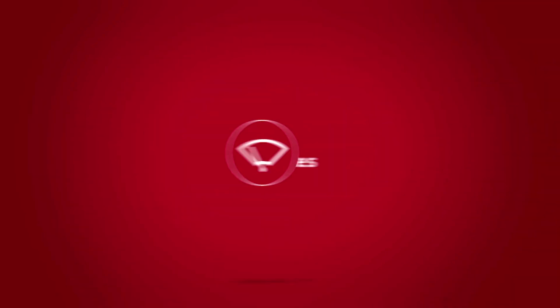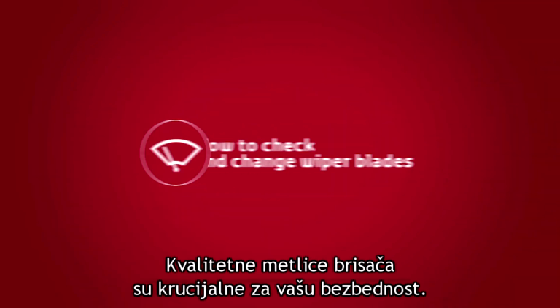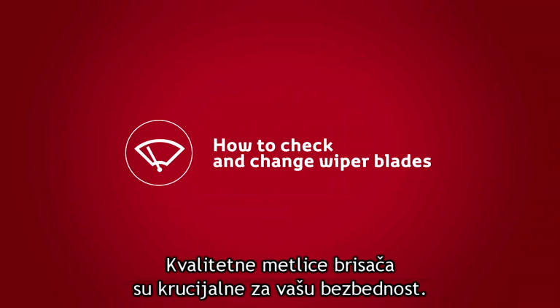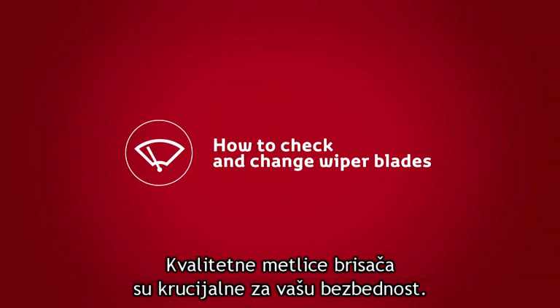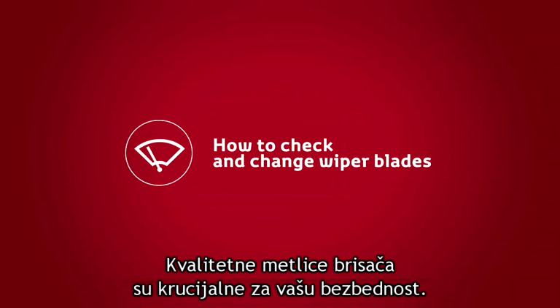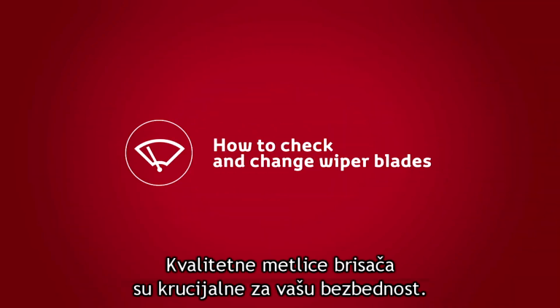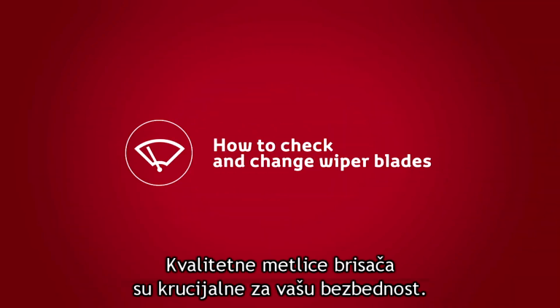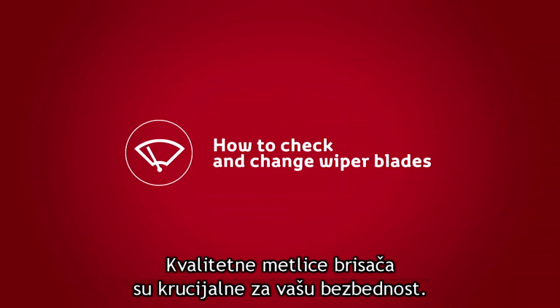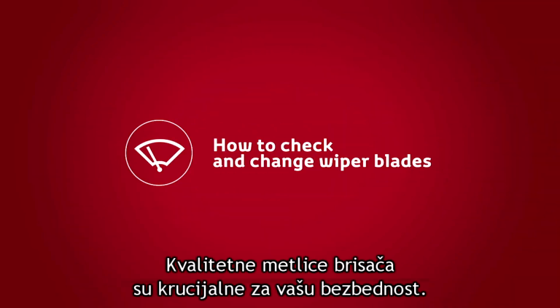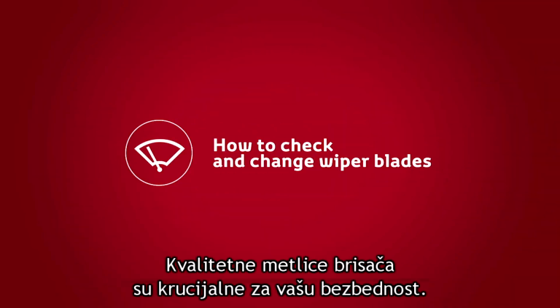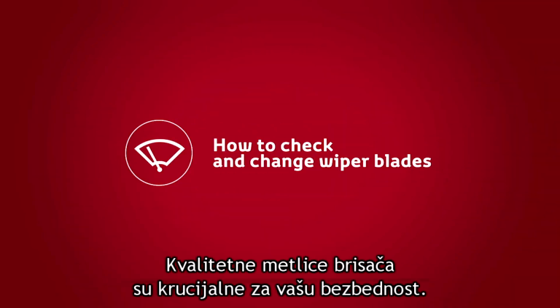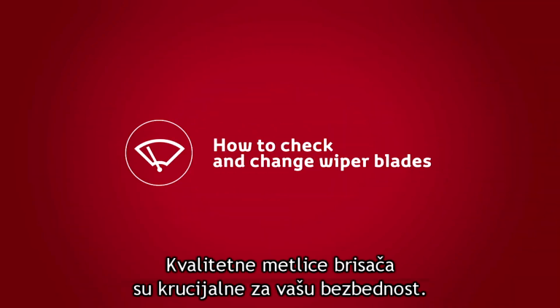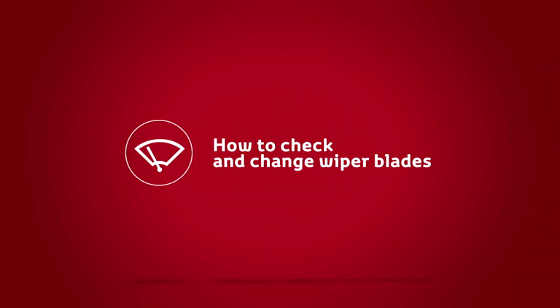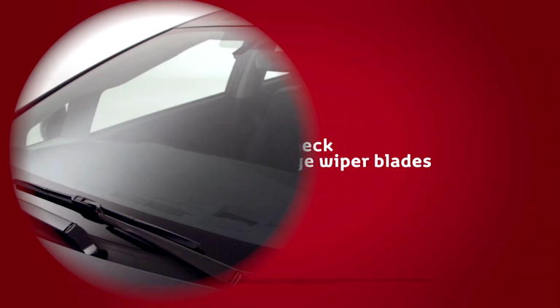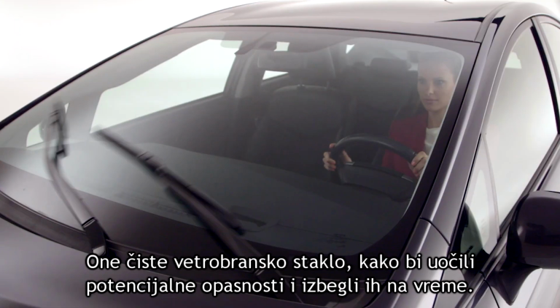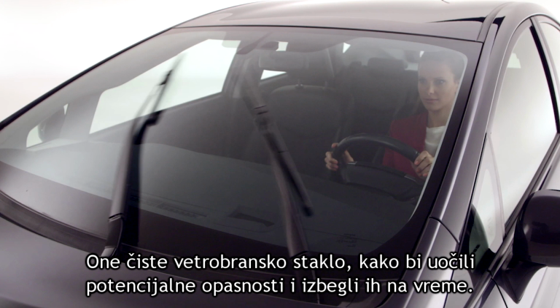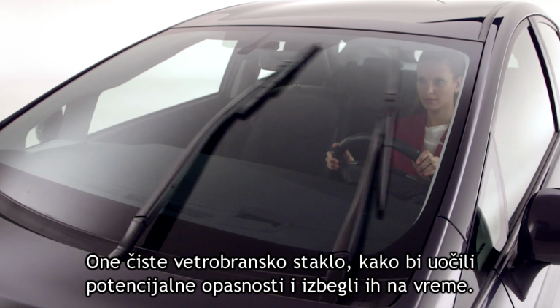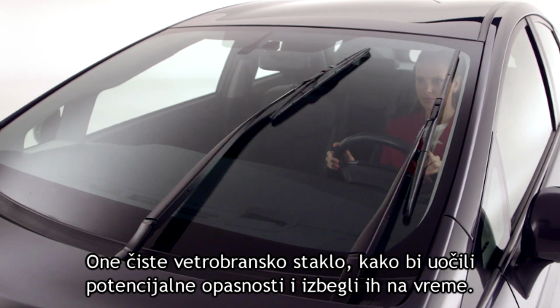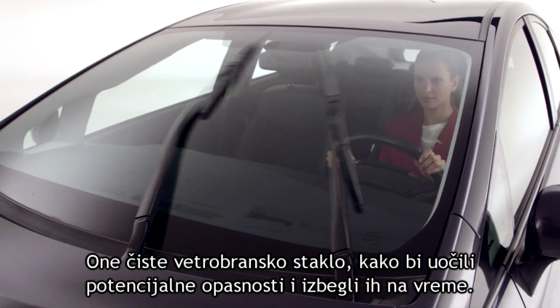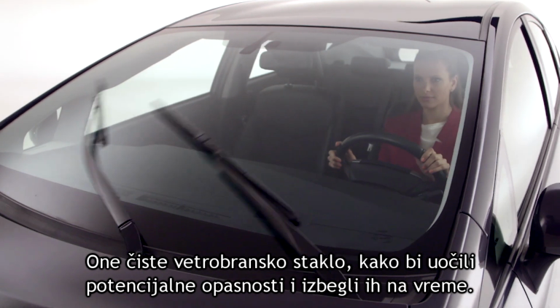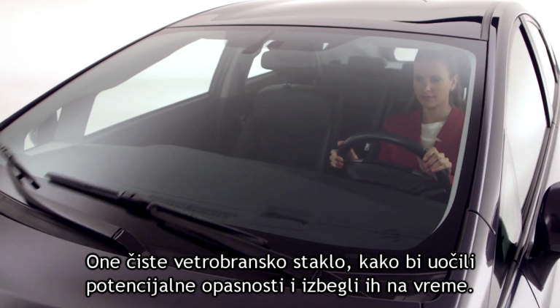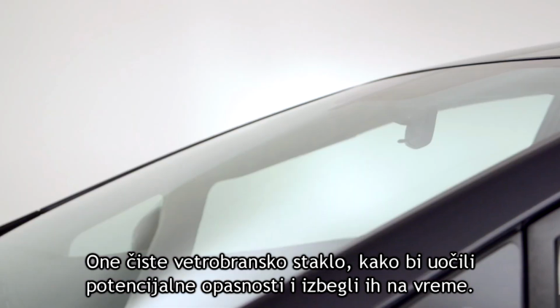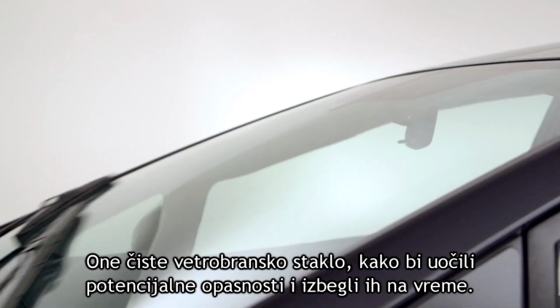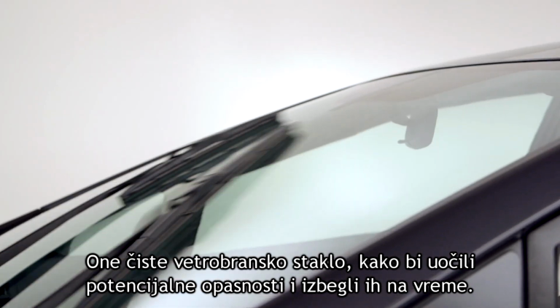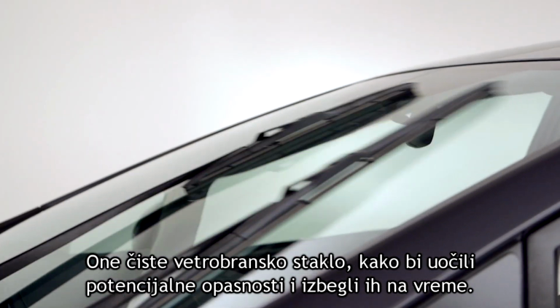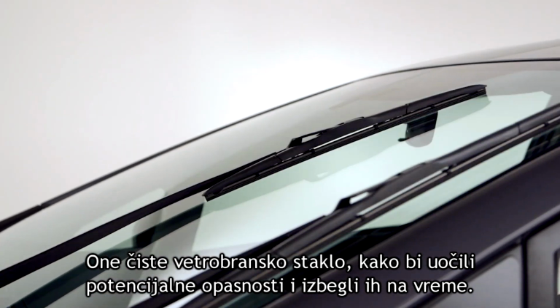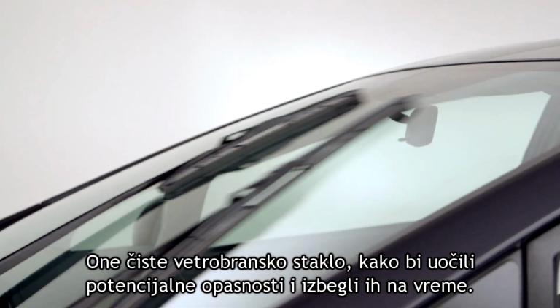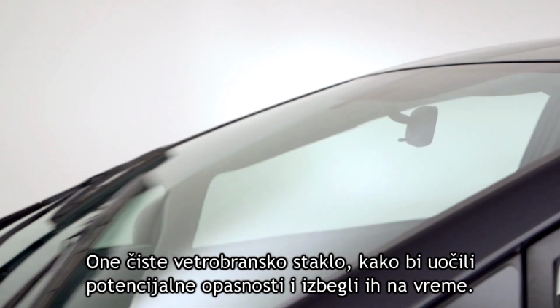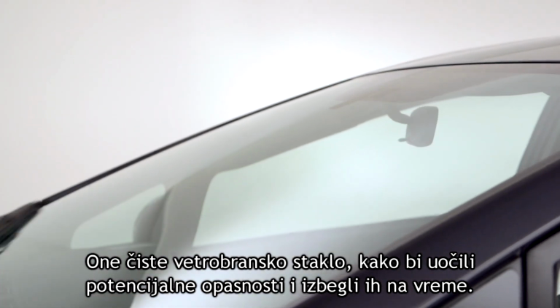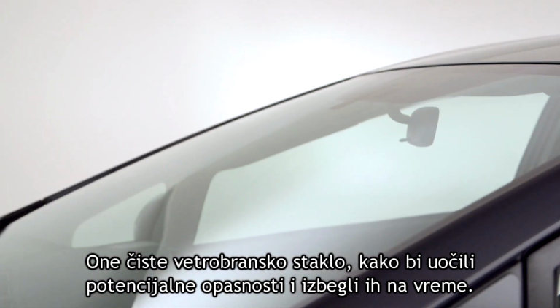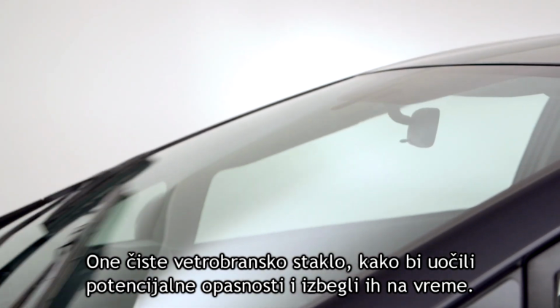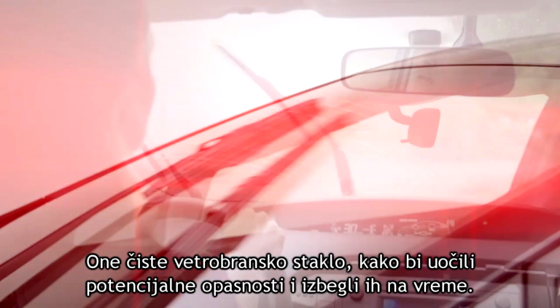Quality wiper blades are vital for your safety. They keep your windscreen clear so you can see potential hazards and react quickly to avoid them.